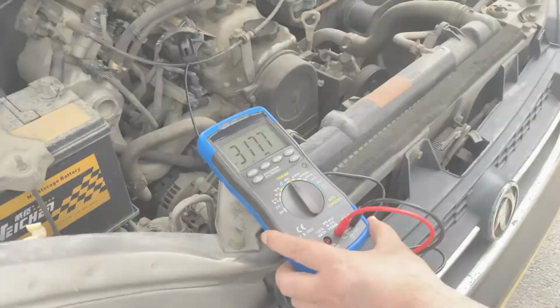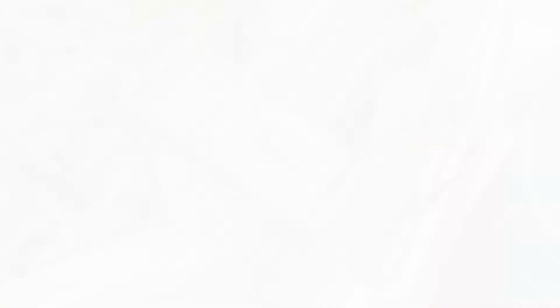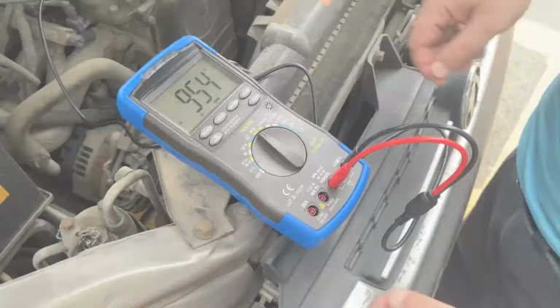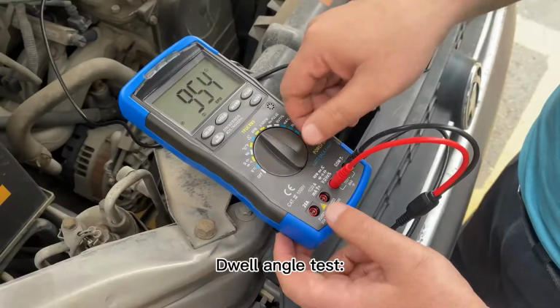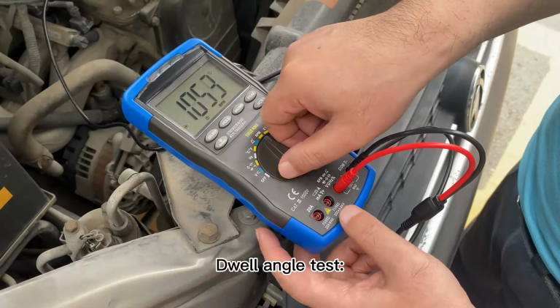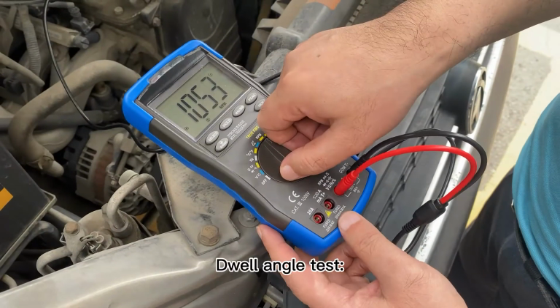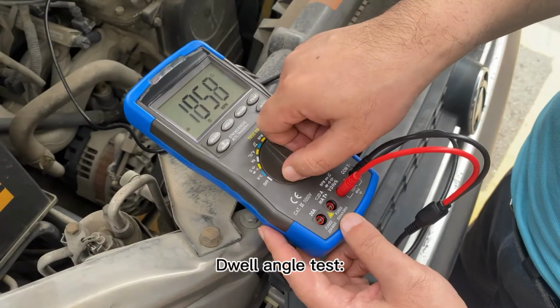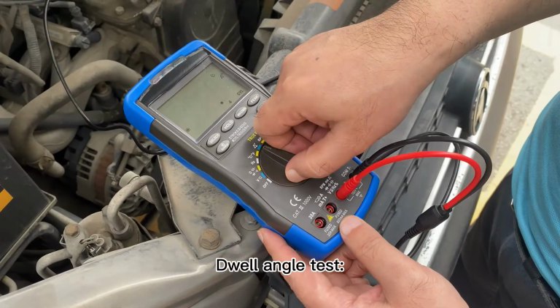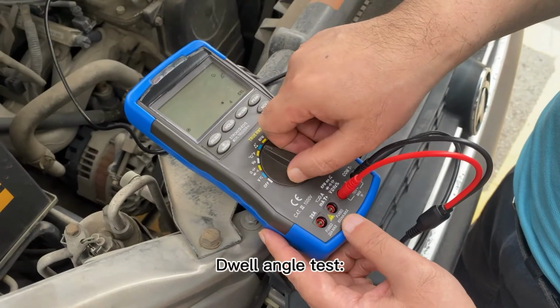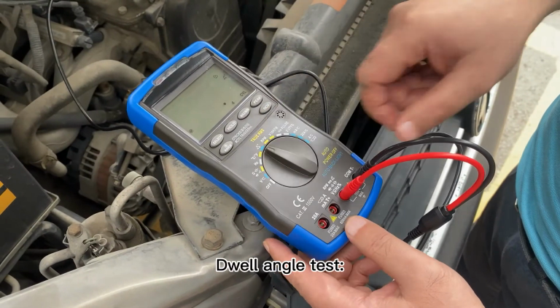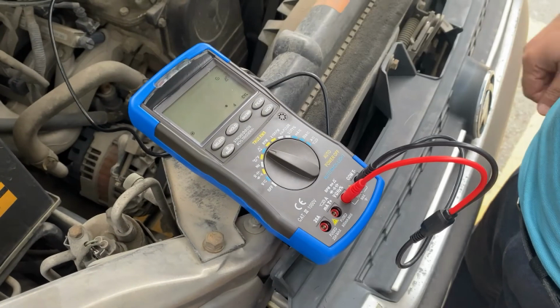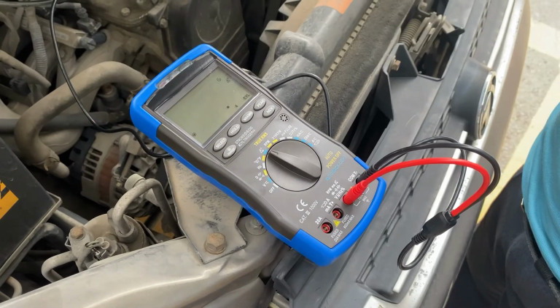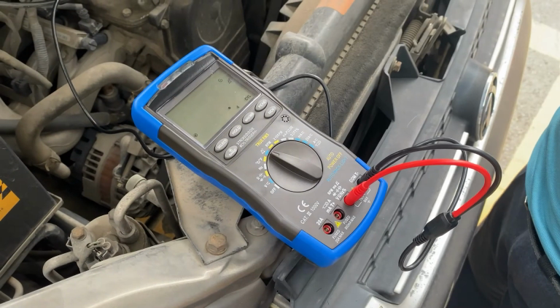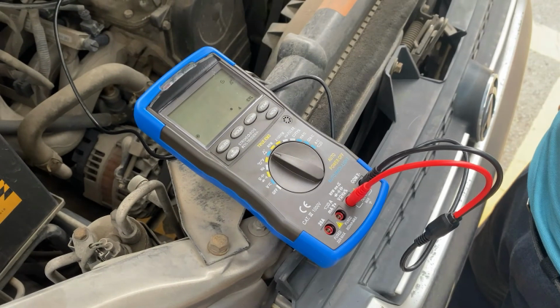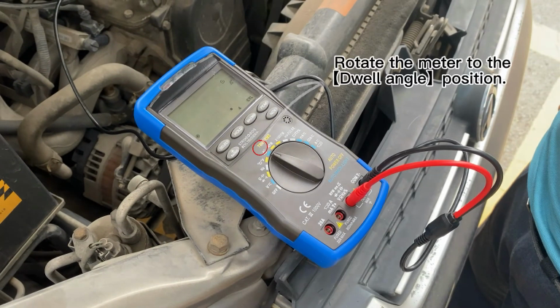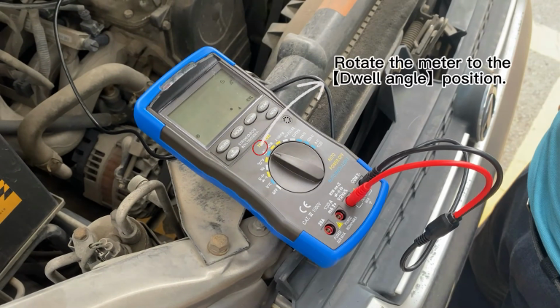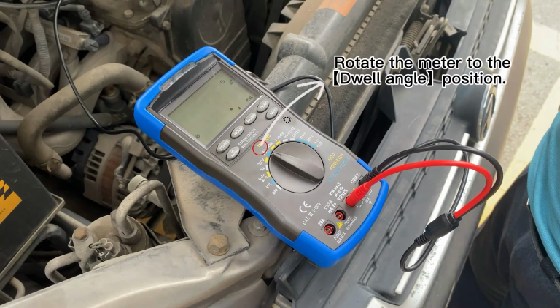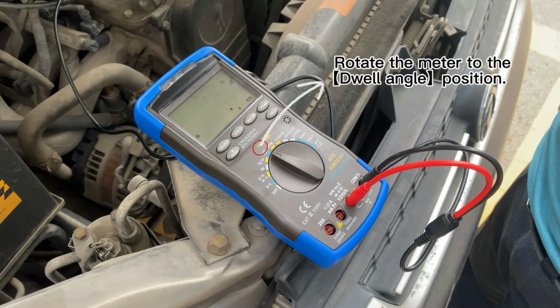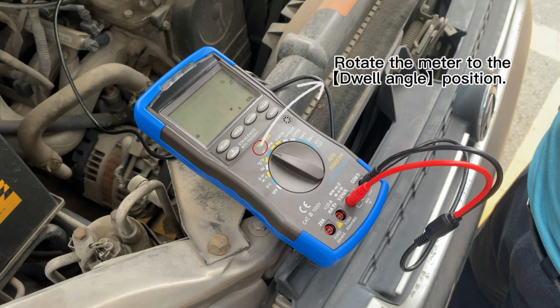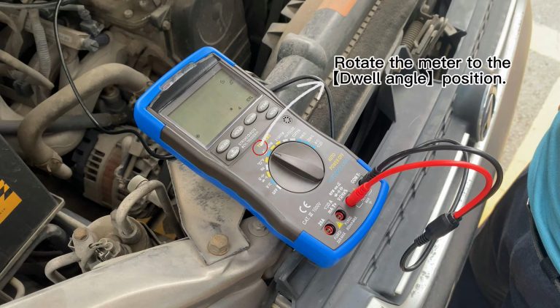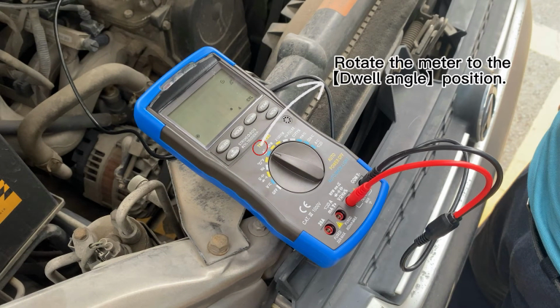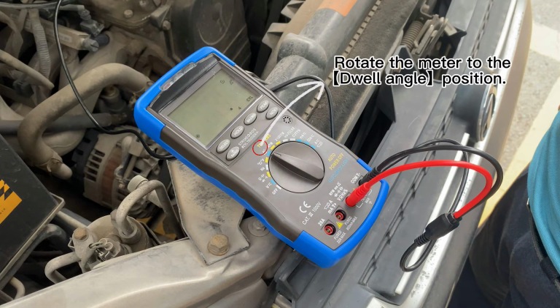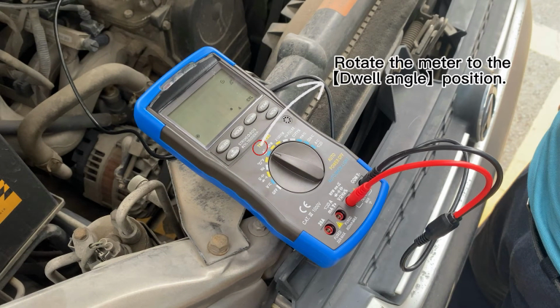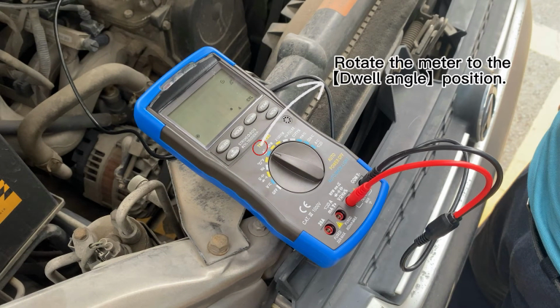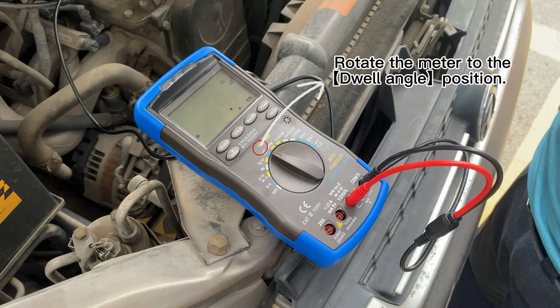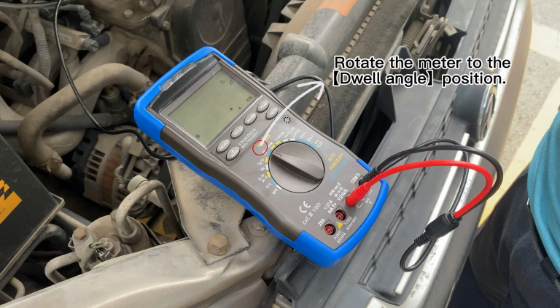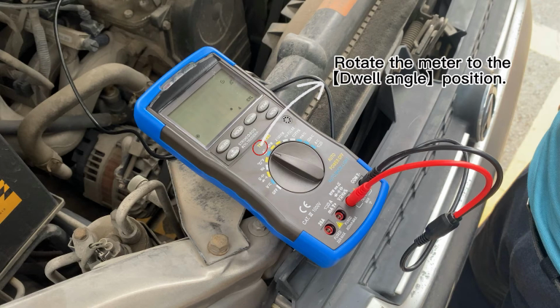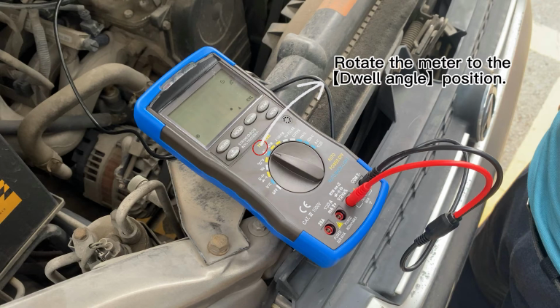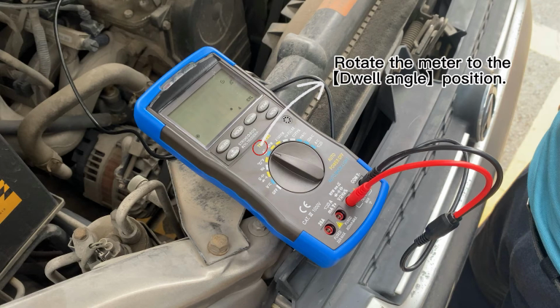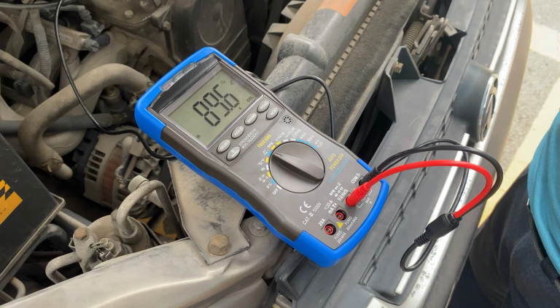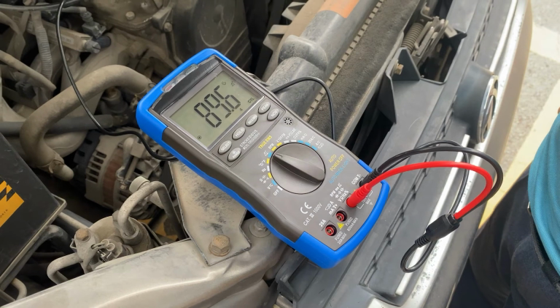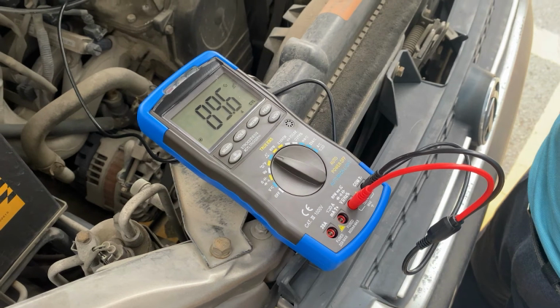Dwell angle test. Rotate the meter to the dwell angle position.